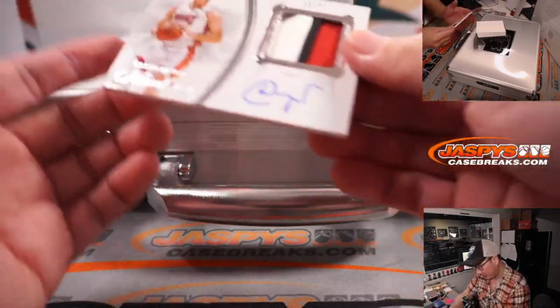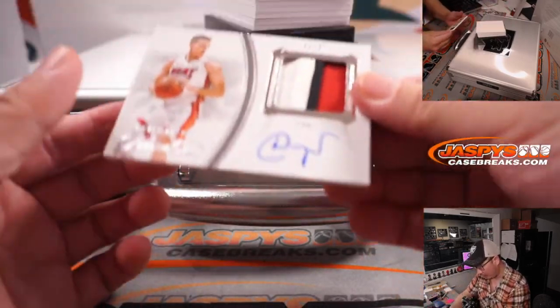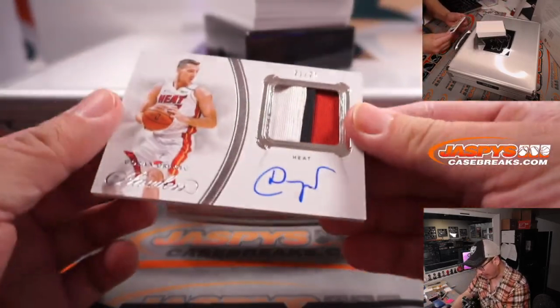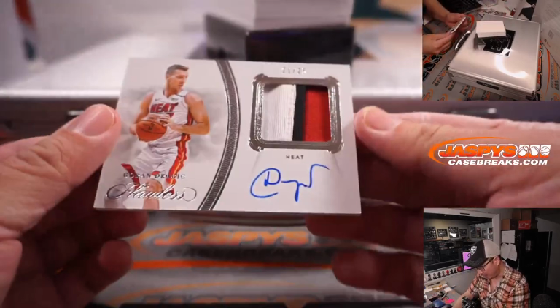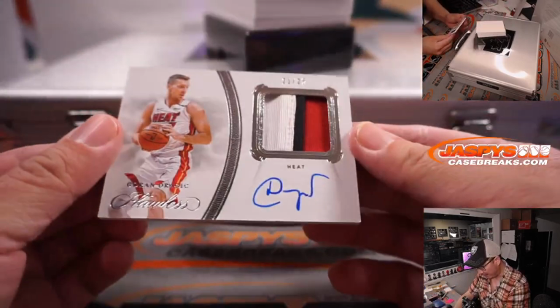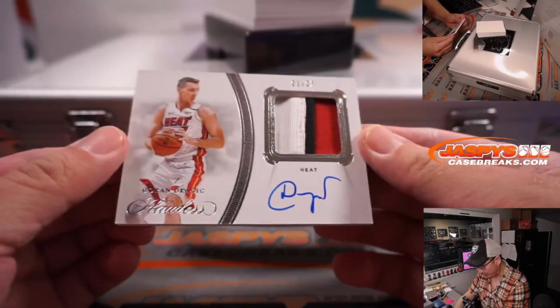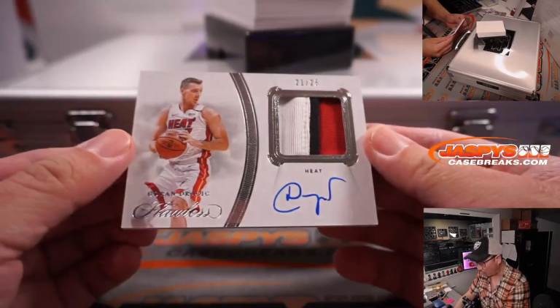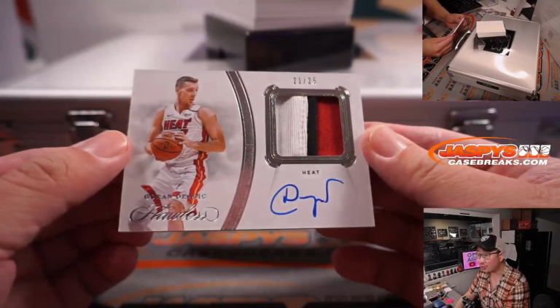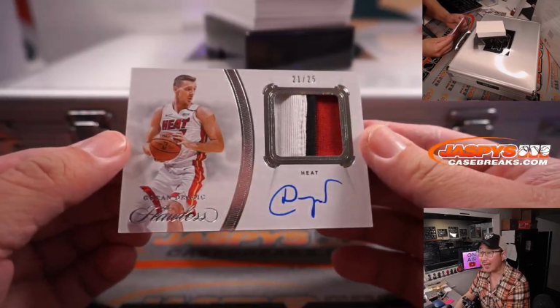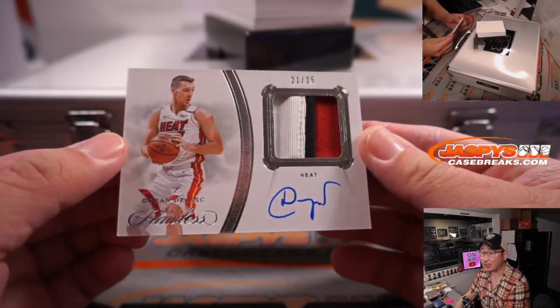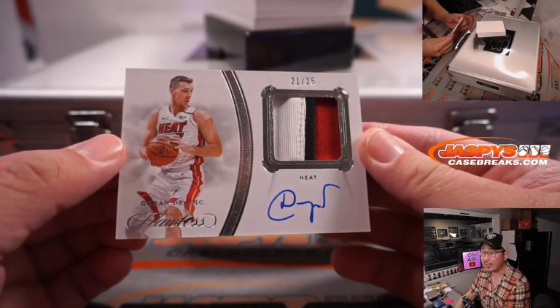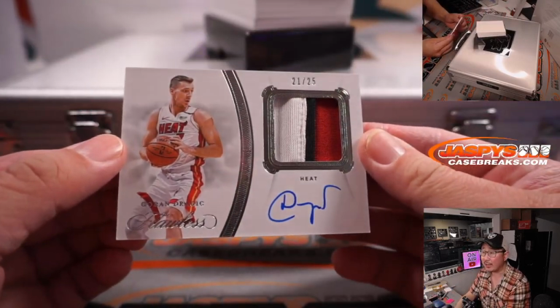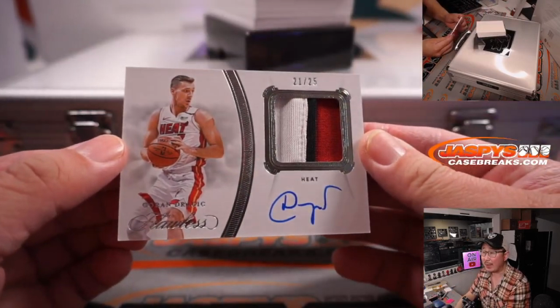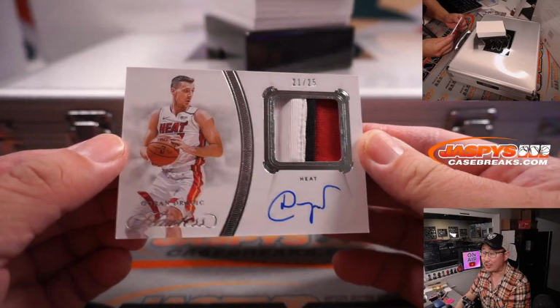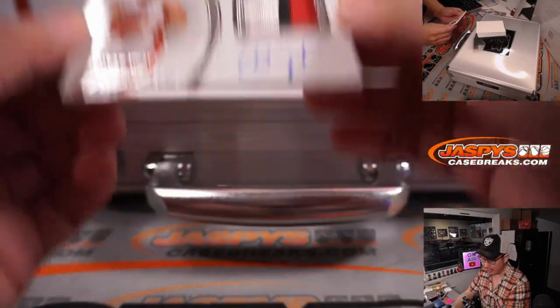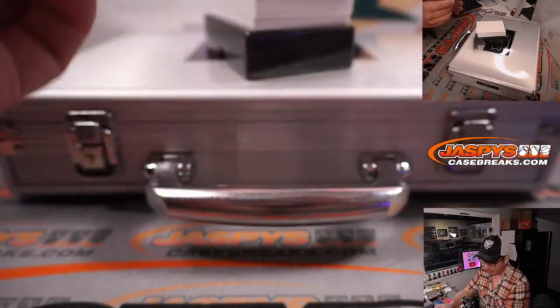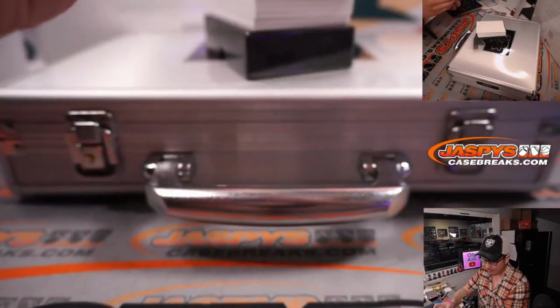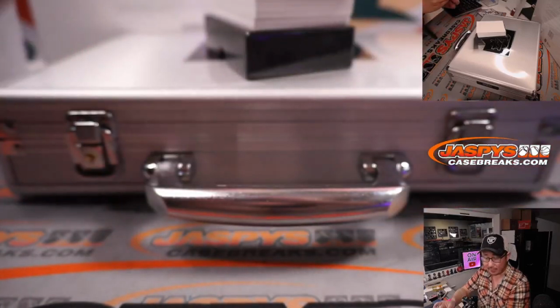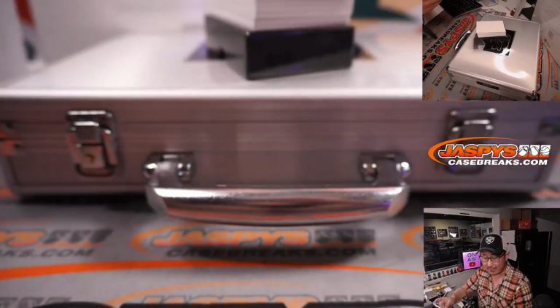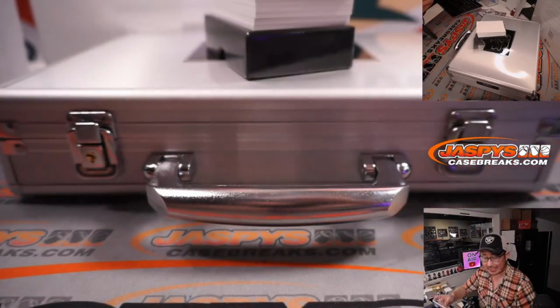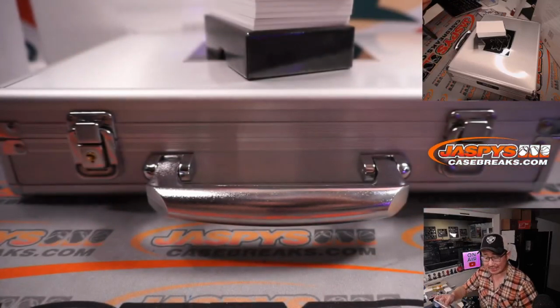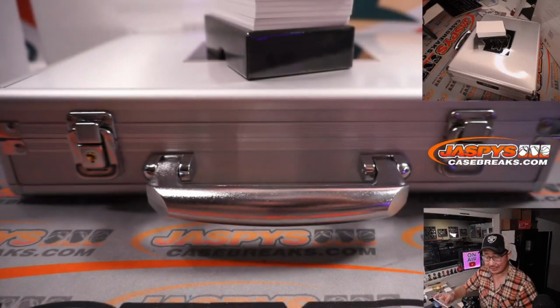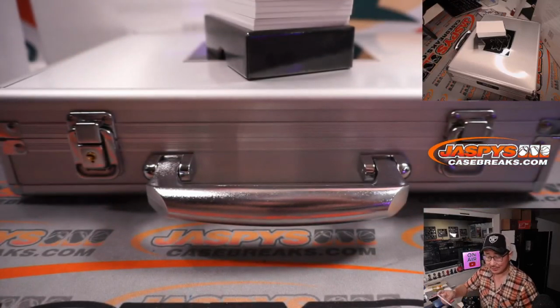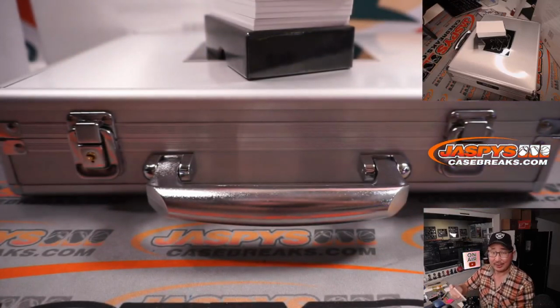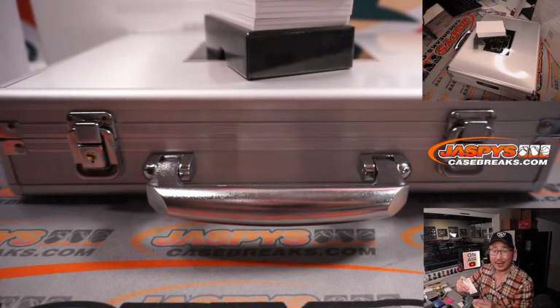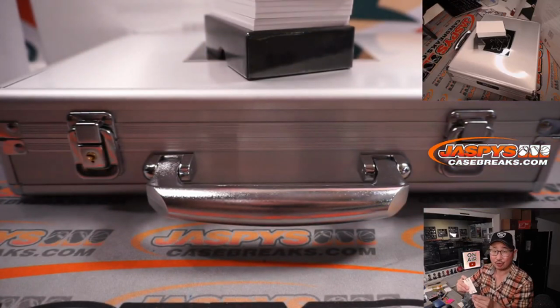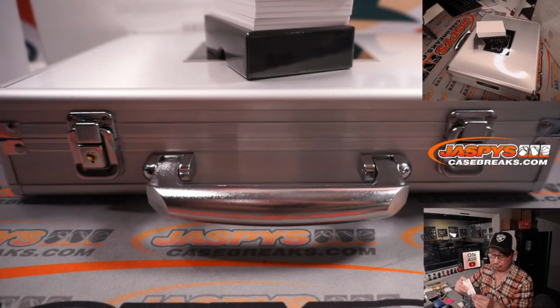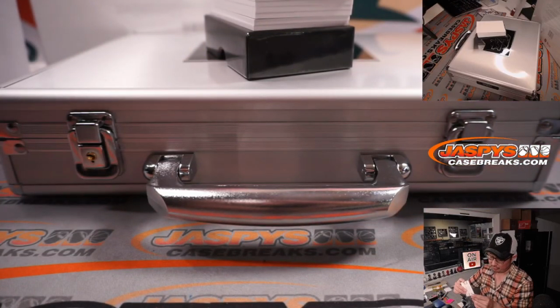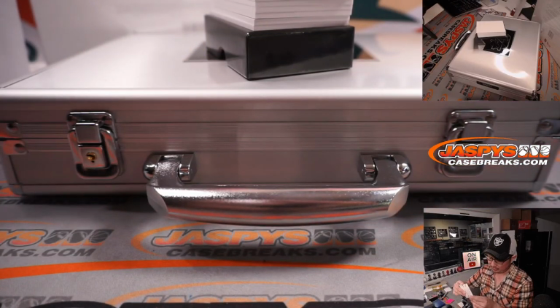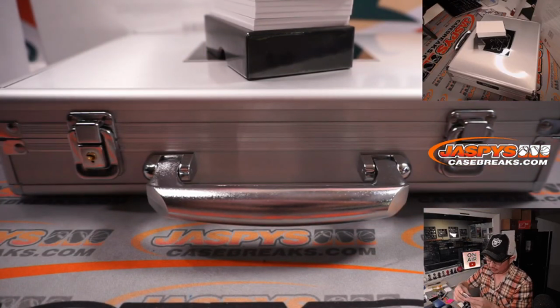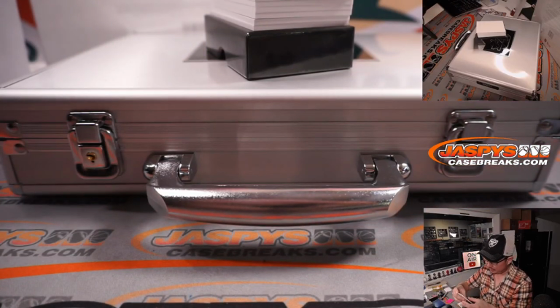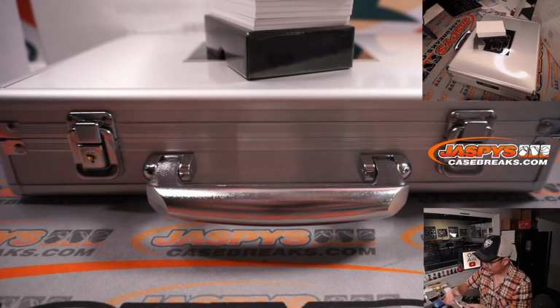21 out of 25, Goran Dragic. Three-color patch and autograph for the Miami Heat. Andrew.